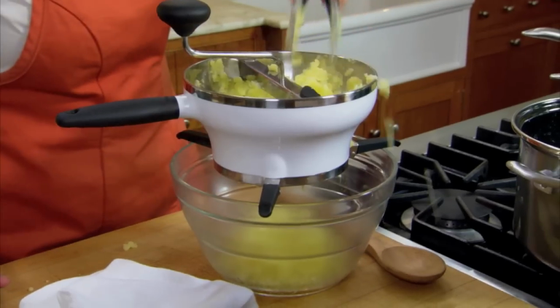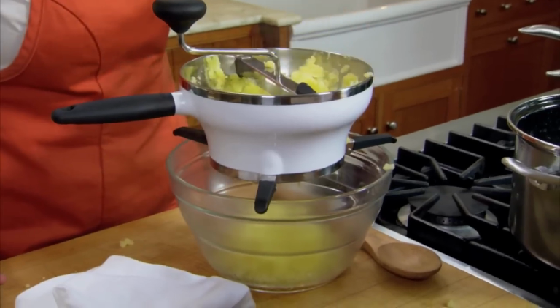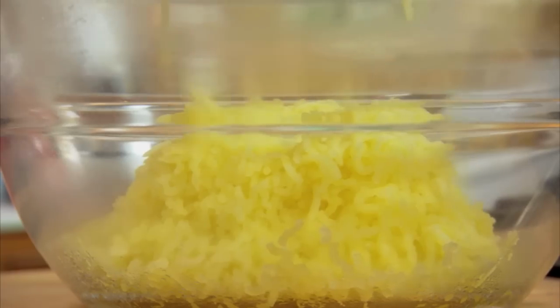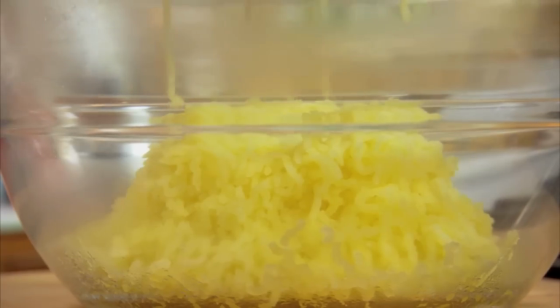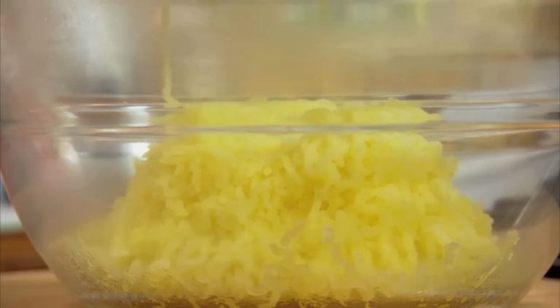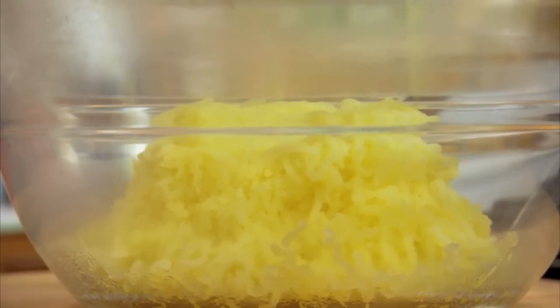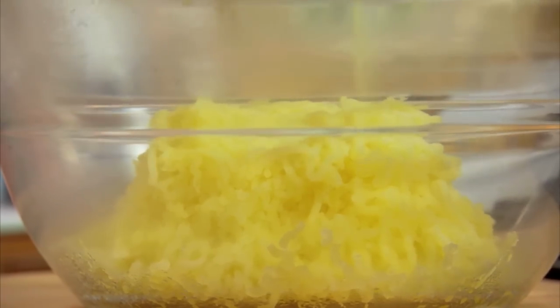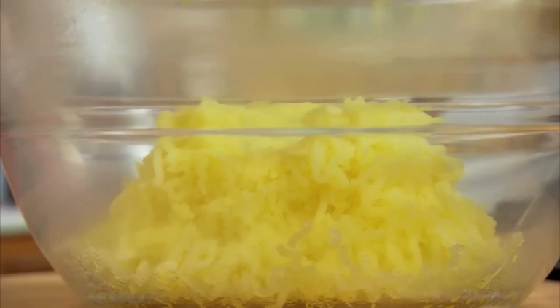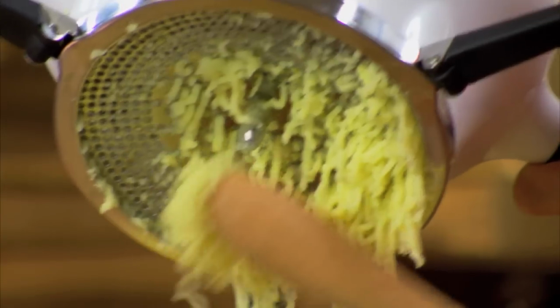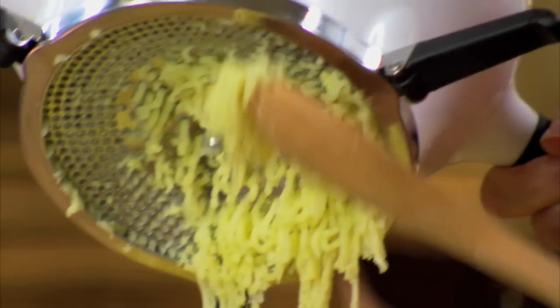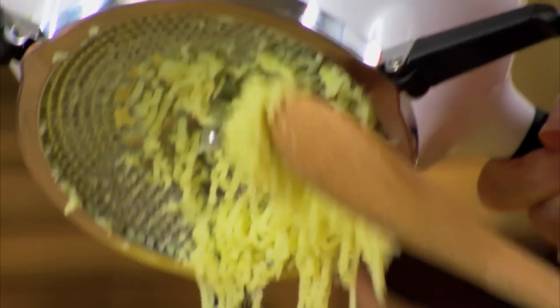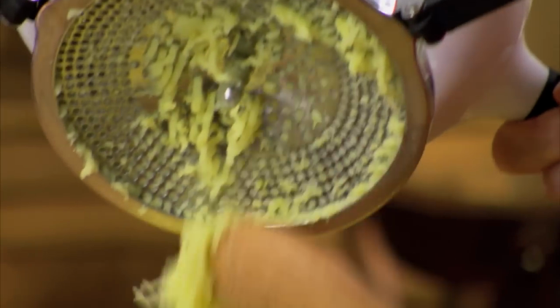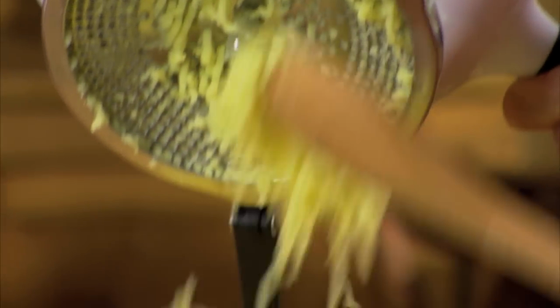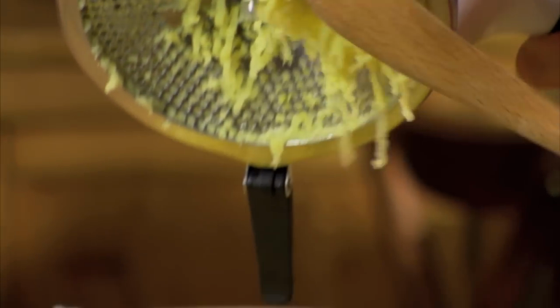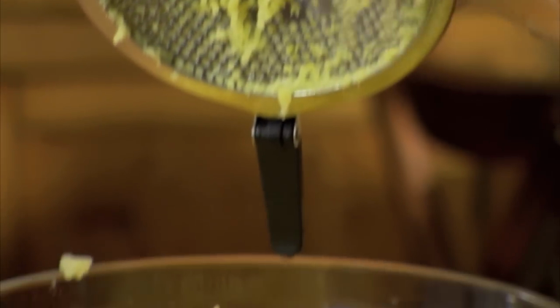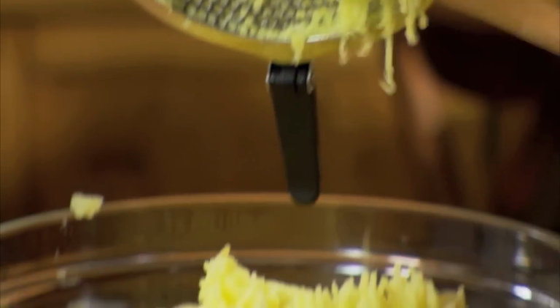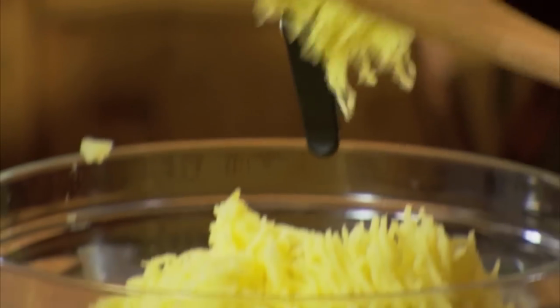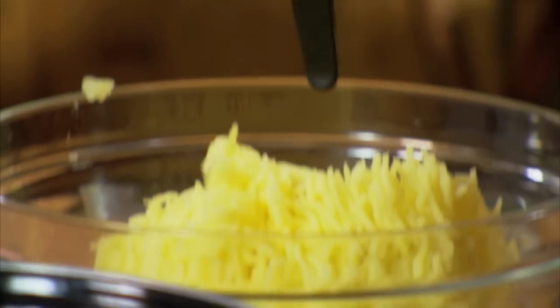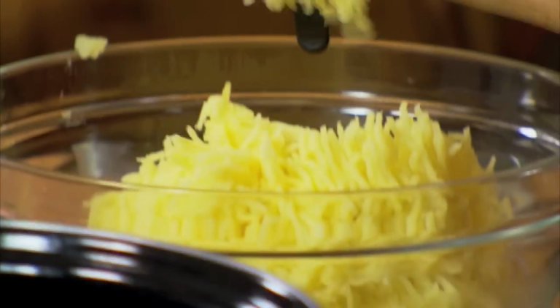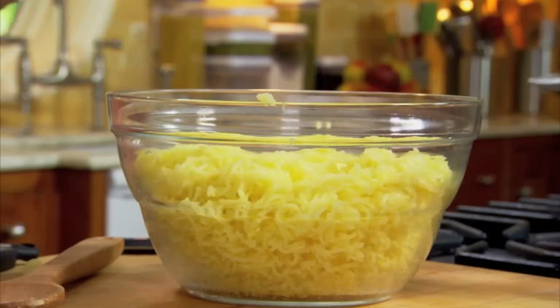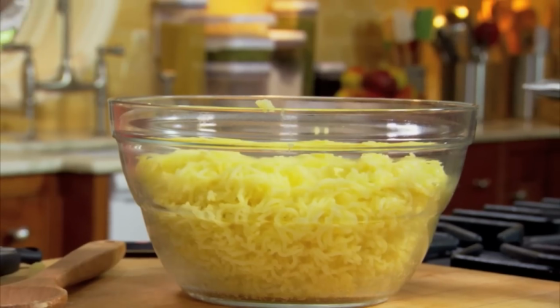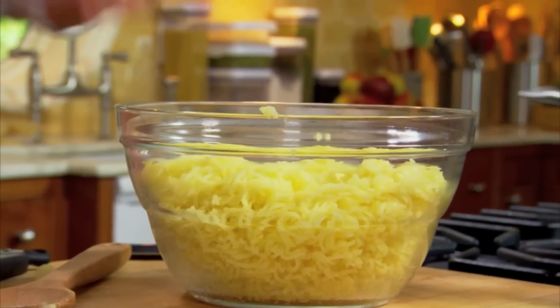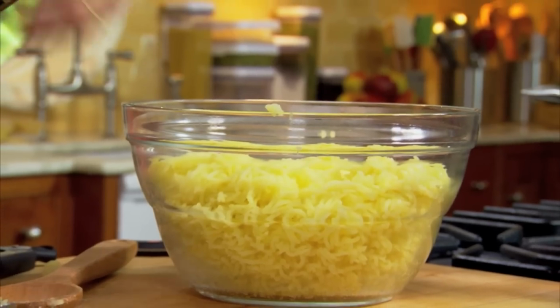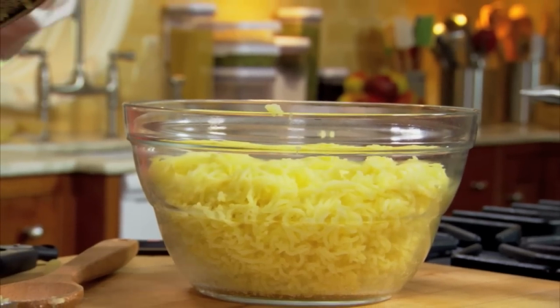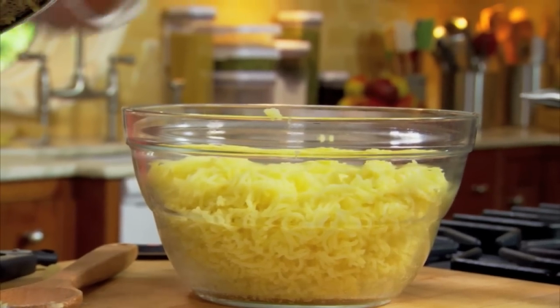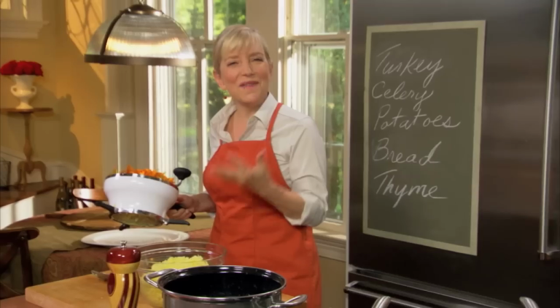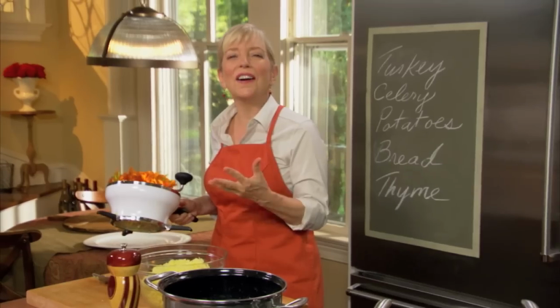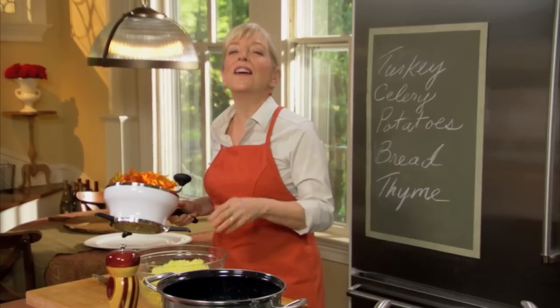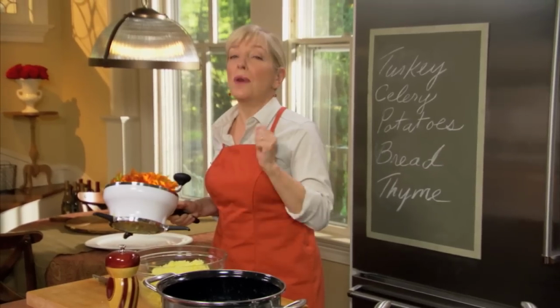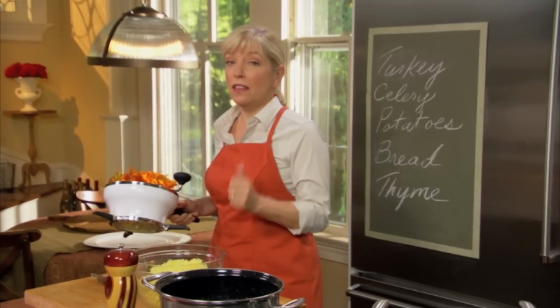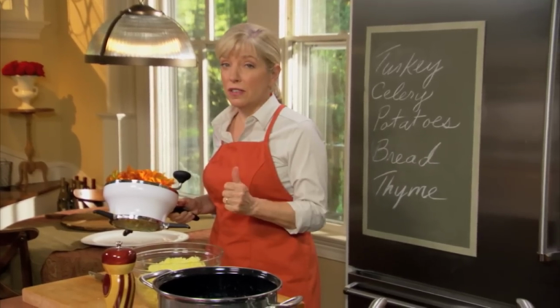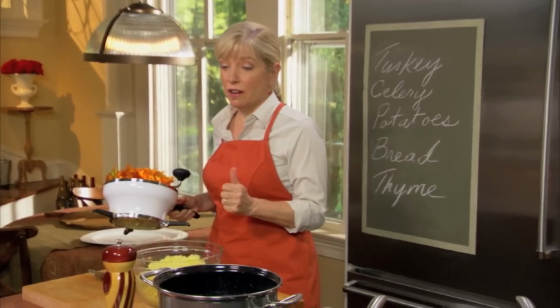Now we're not going to stir these potatoes at all. We're going to let them relax, put them in the fridge with just a little plastic wrap. And then tomorrow we add the good stuff.